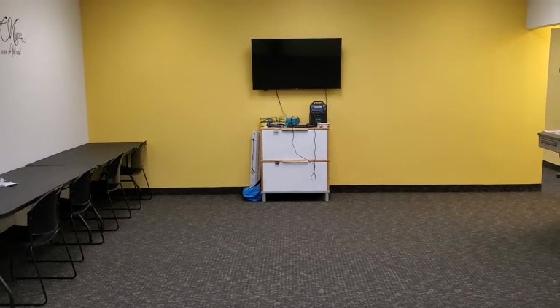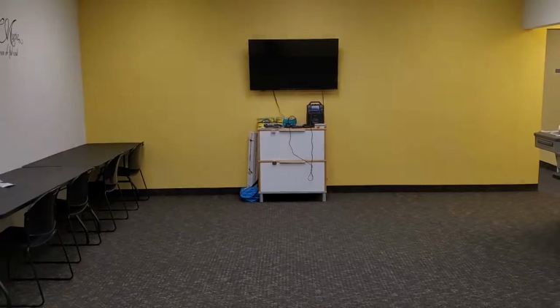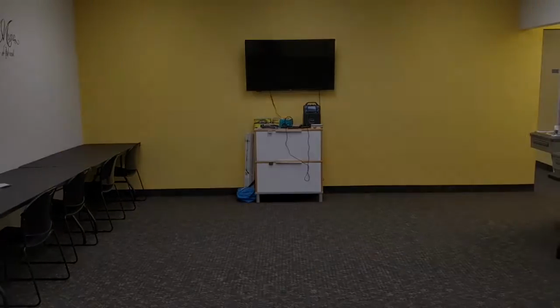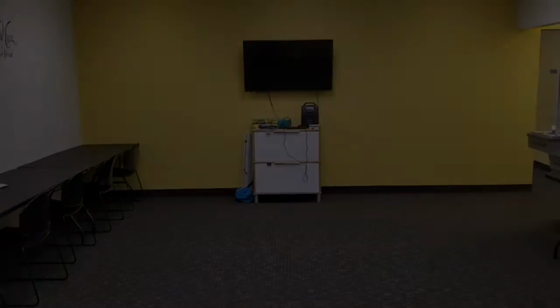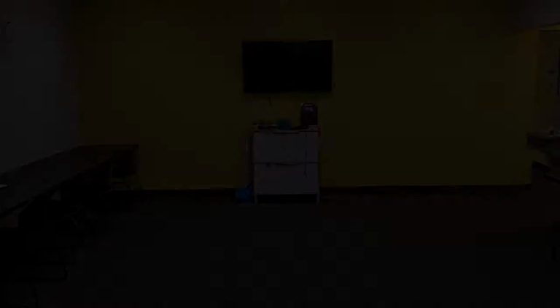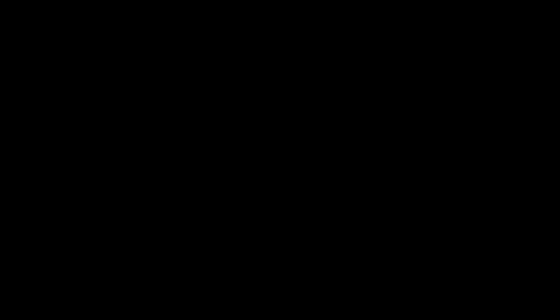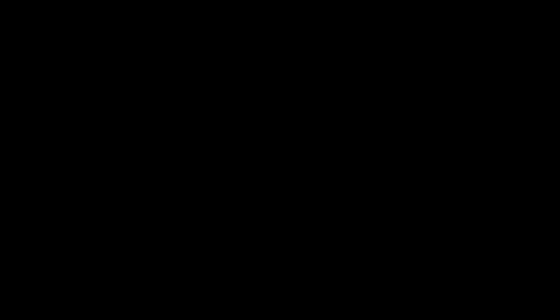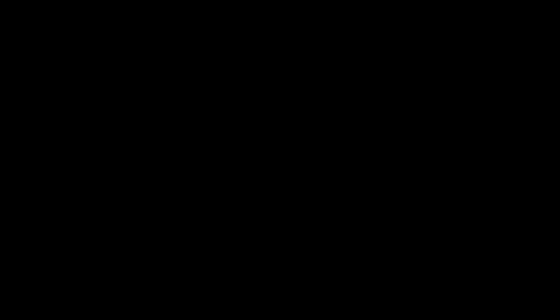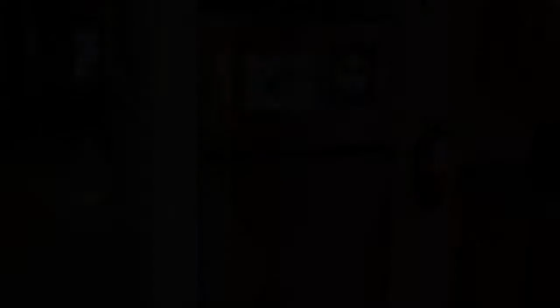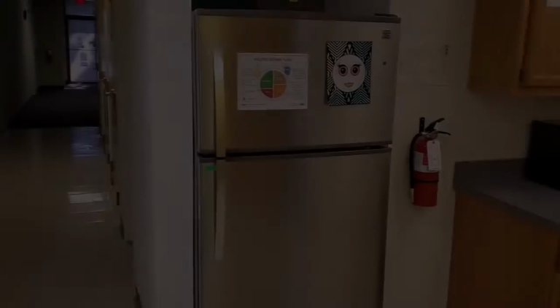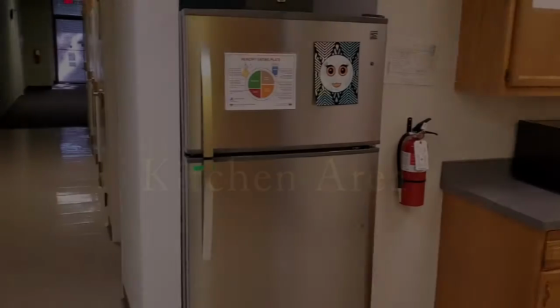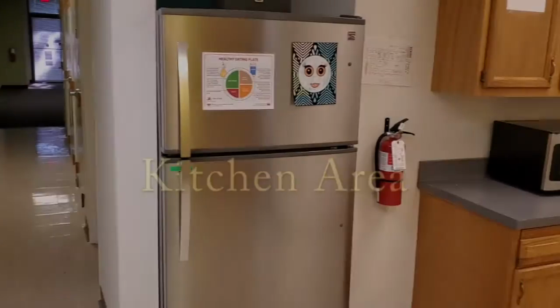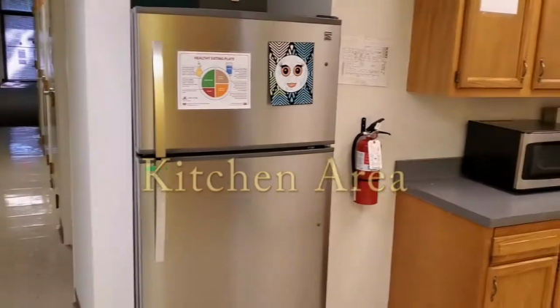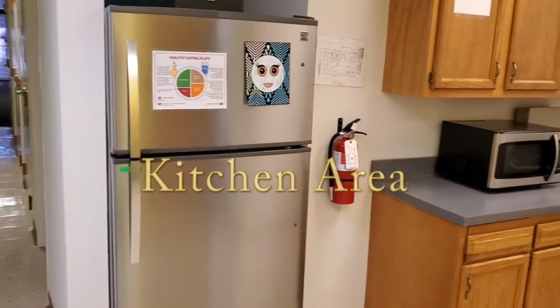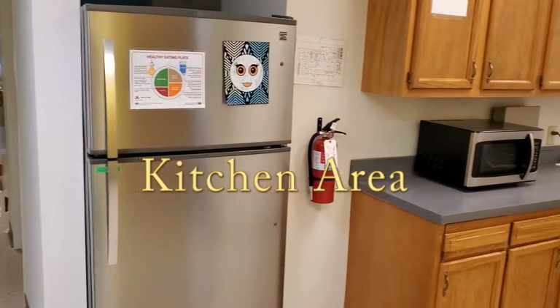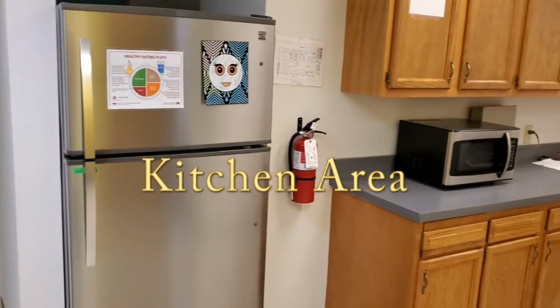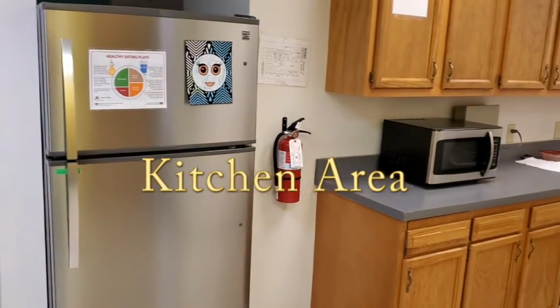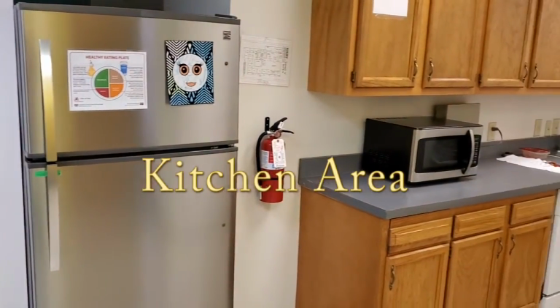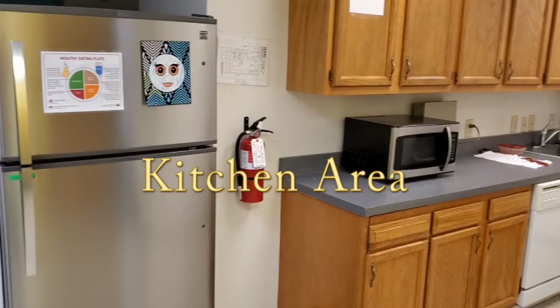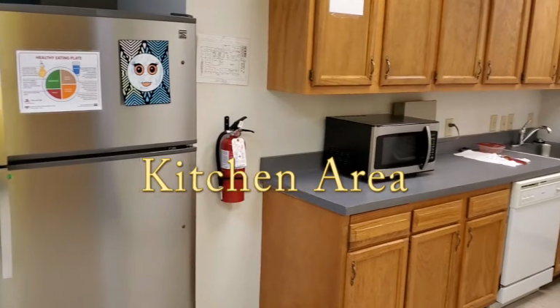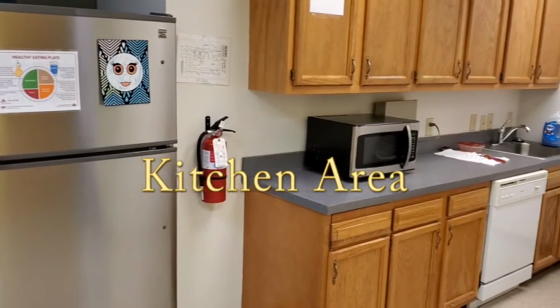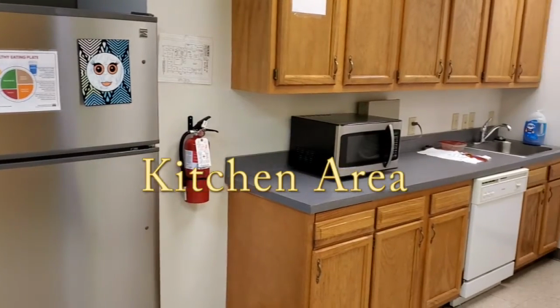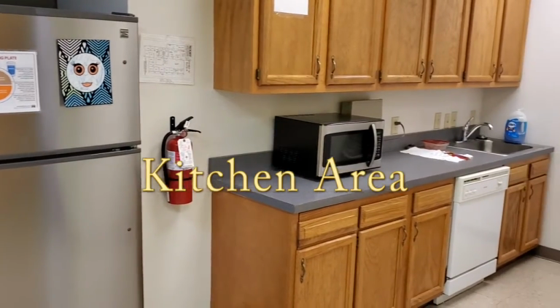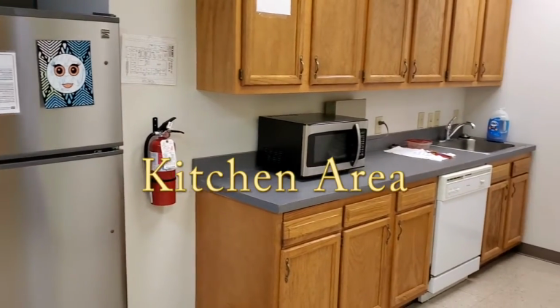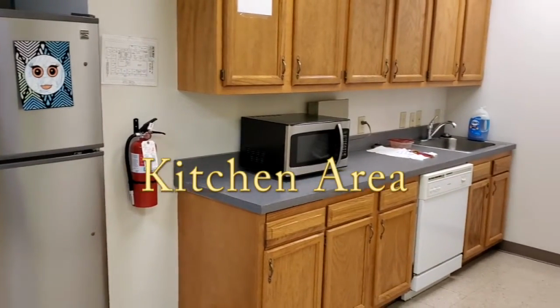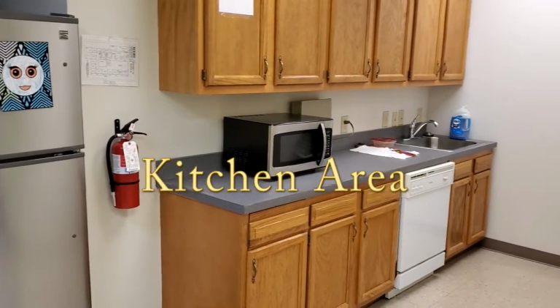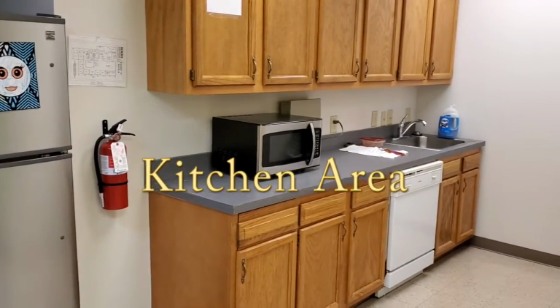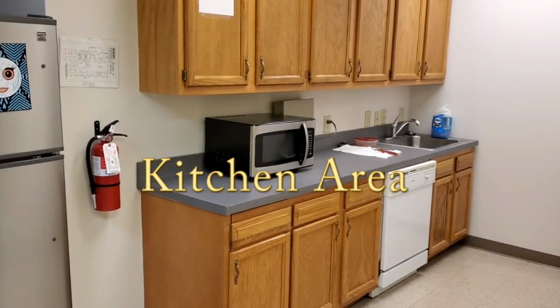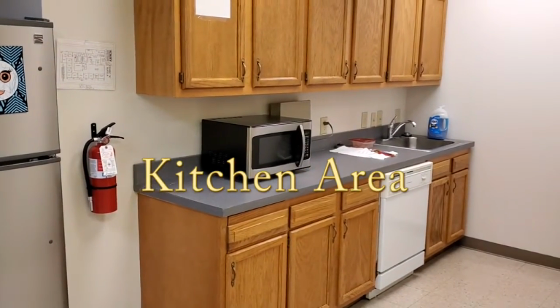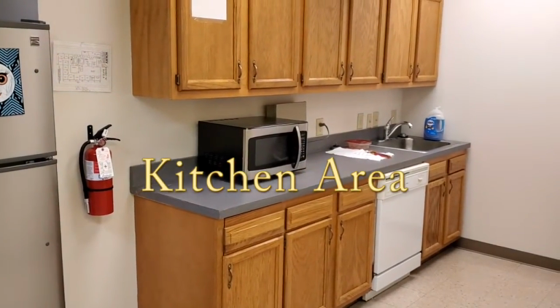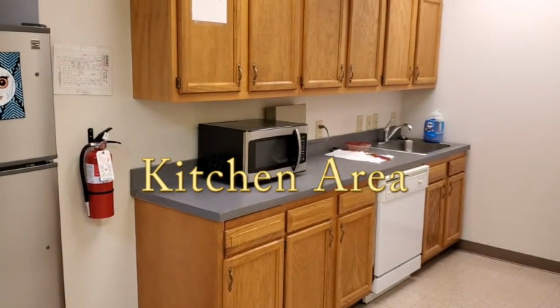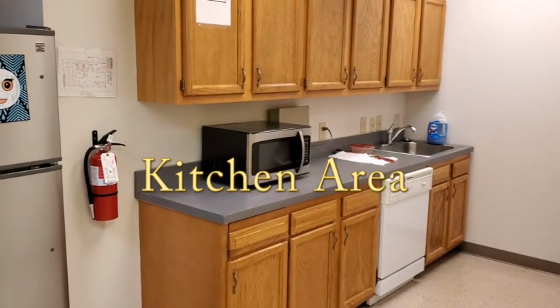Here, we also have a small kitchen area where staff and service recipients can store and warm their lunches.